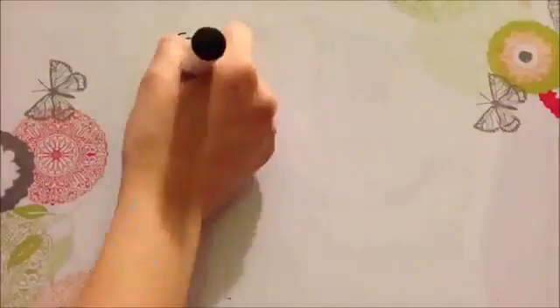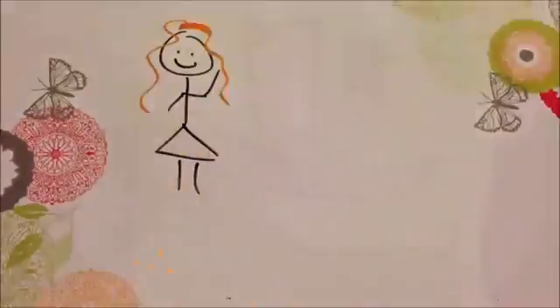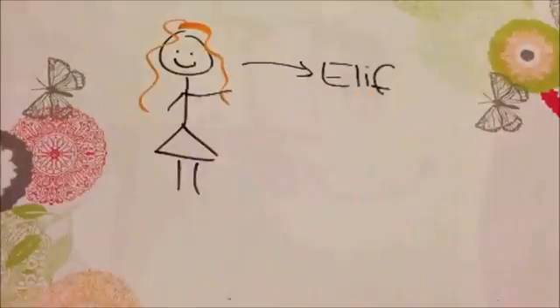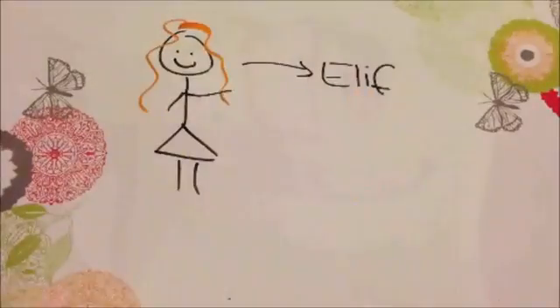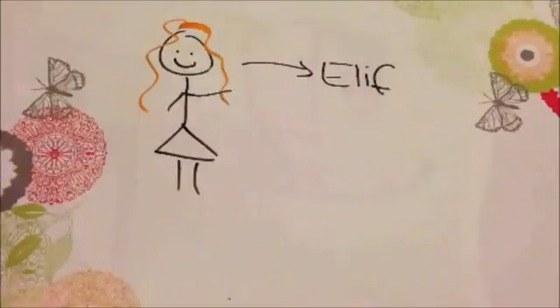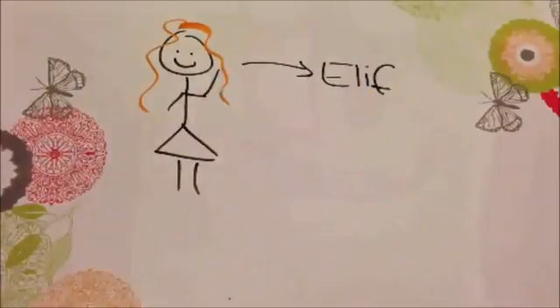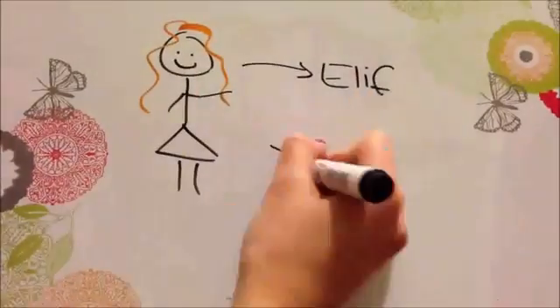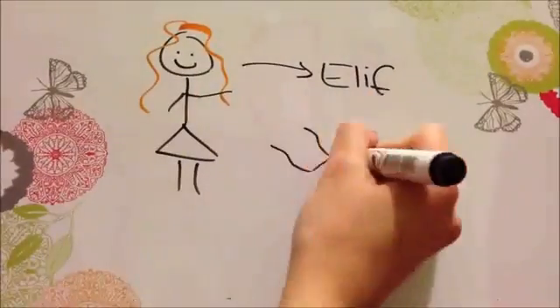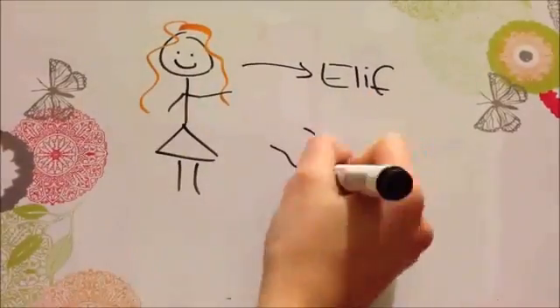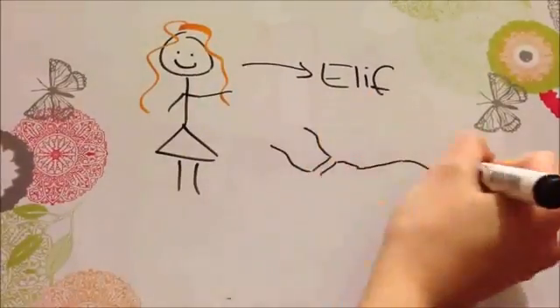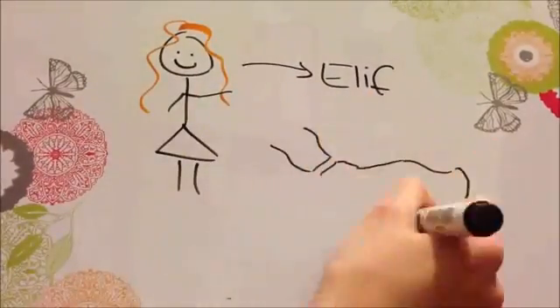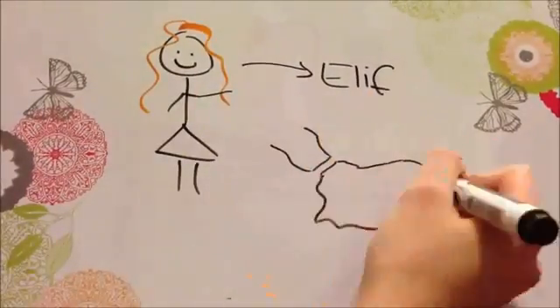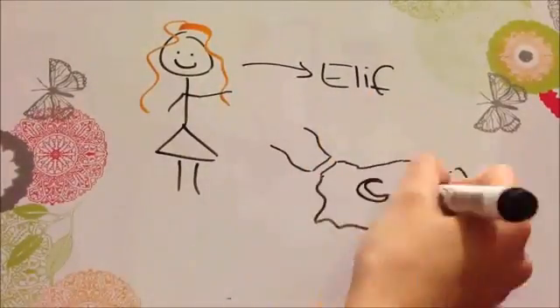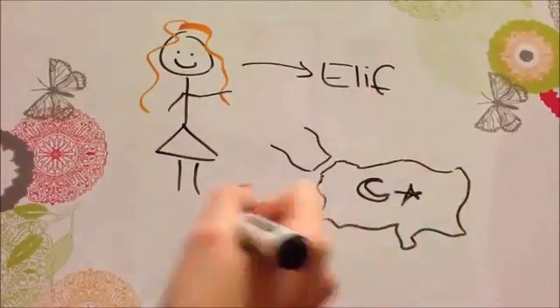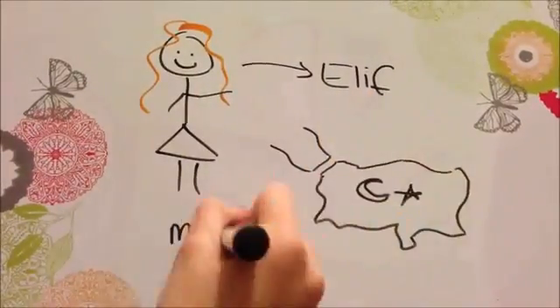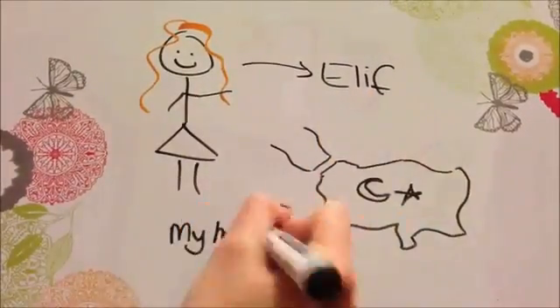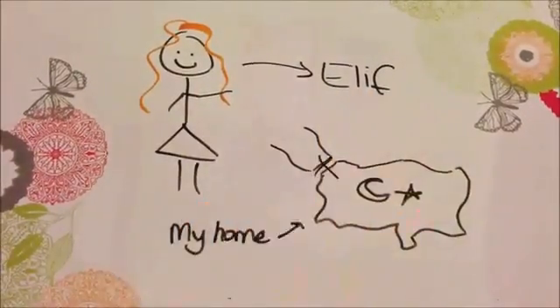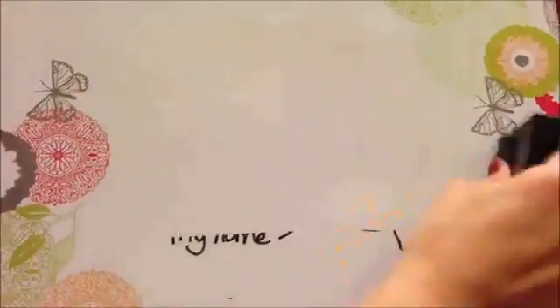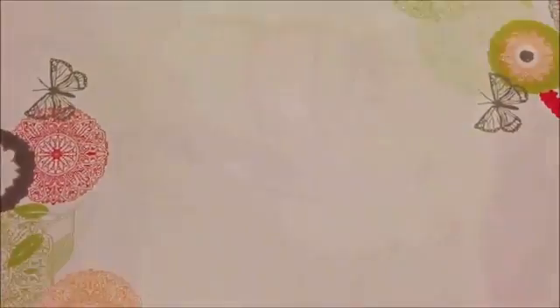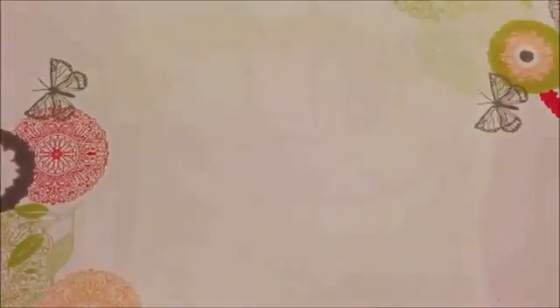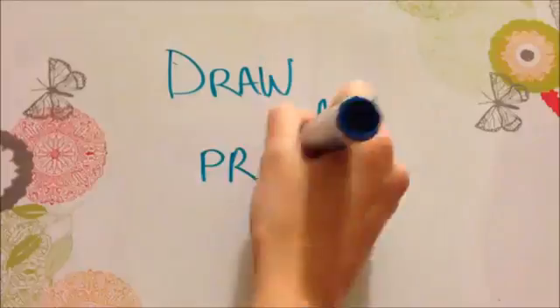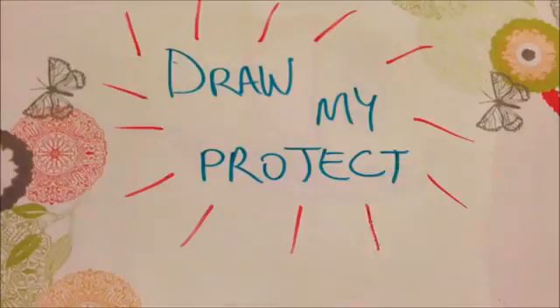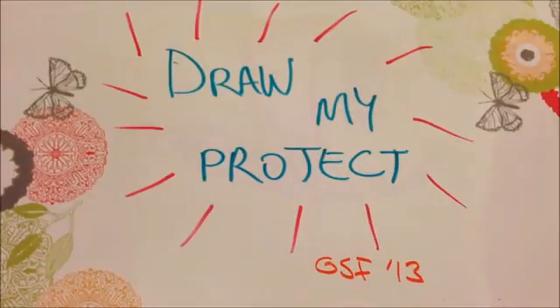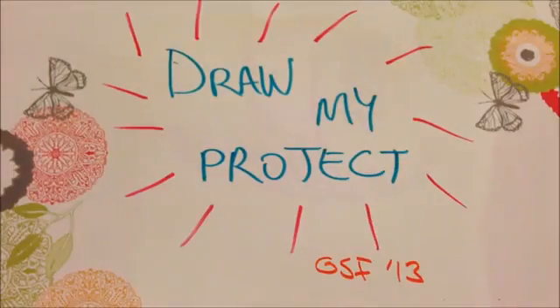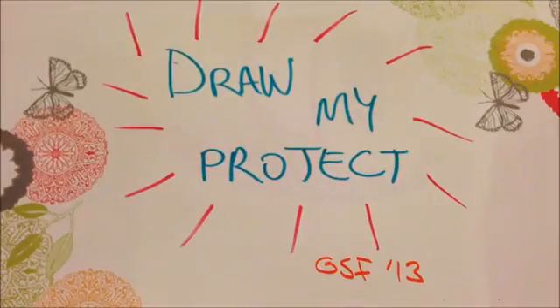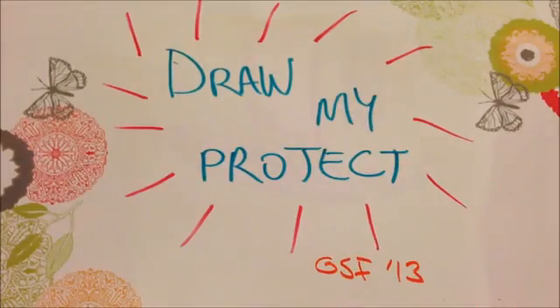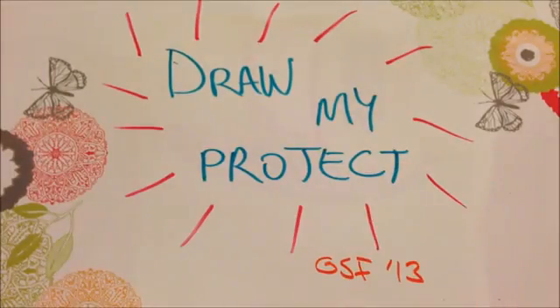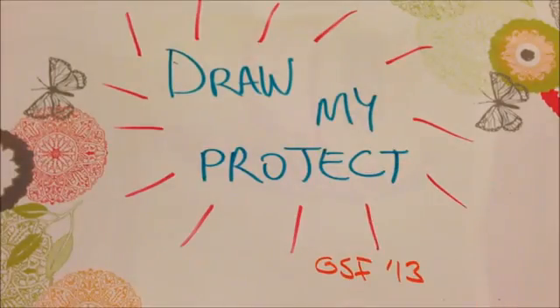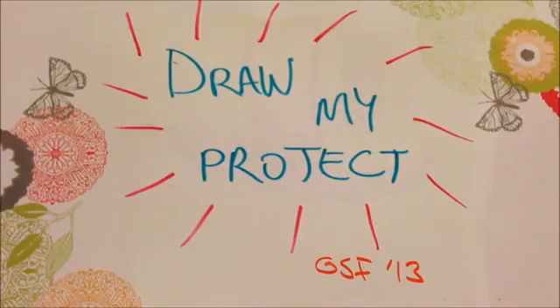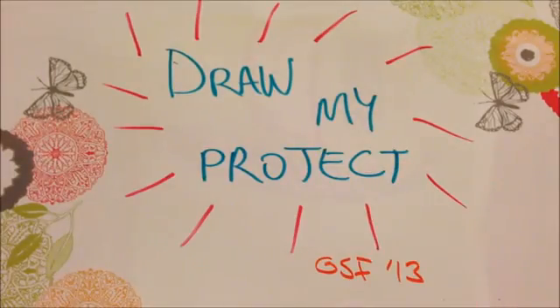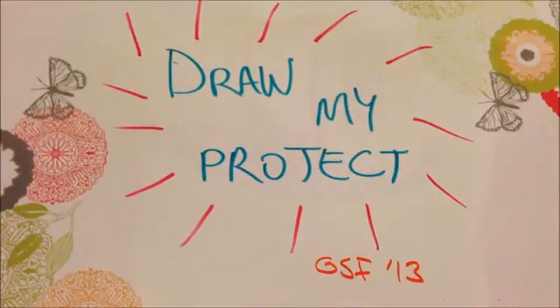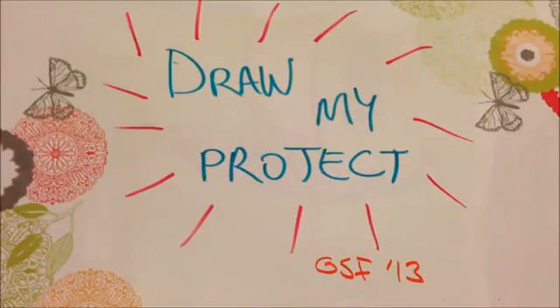Hi there! My name is Elif. I'm from Istanbul, Turkey, and today I'm going to draw you my project.